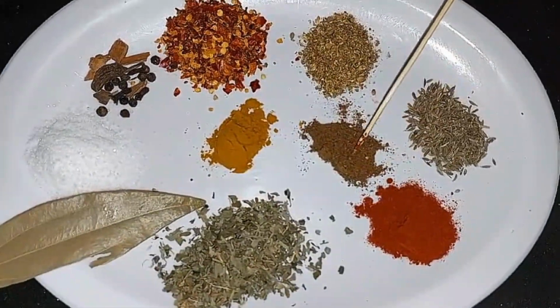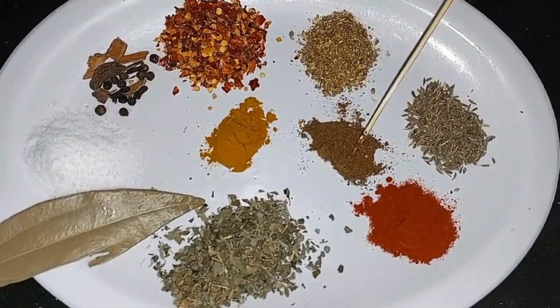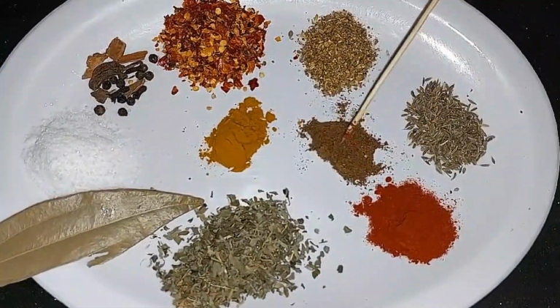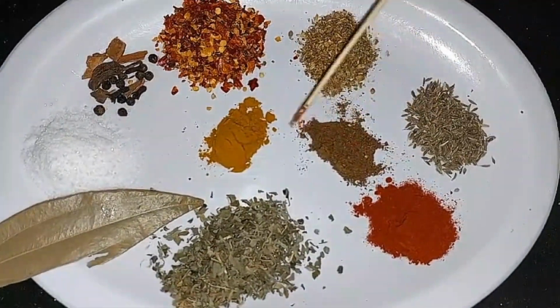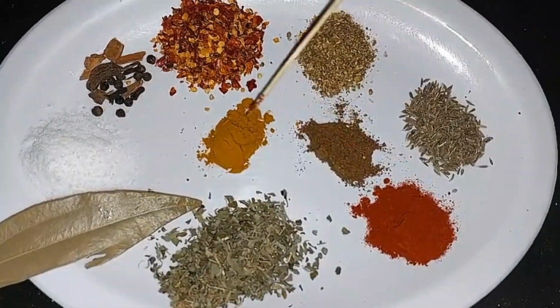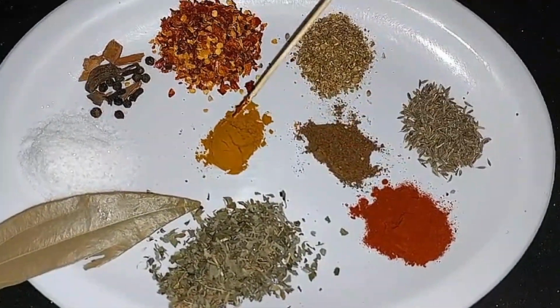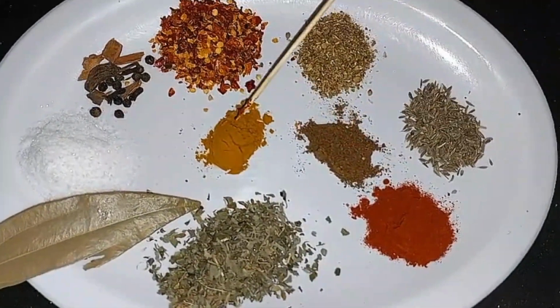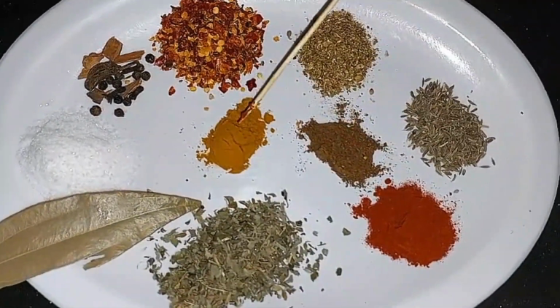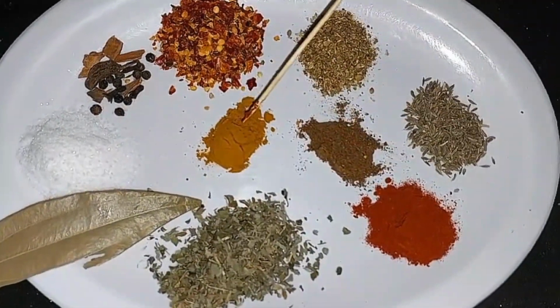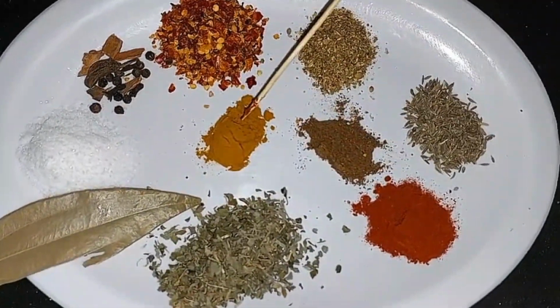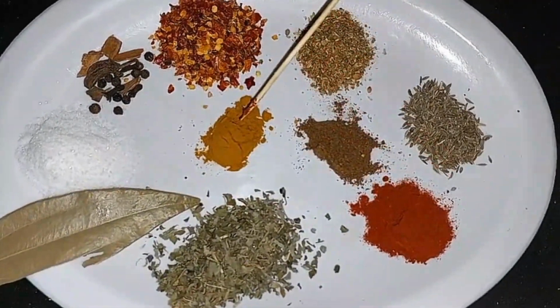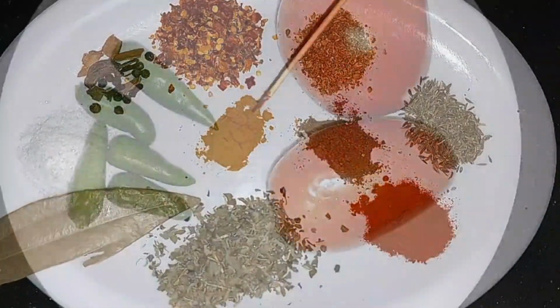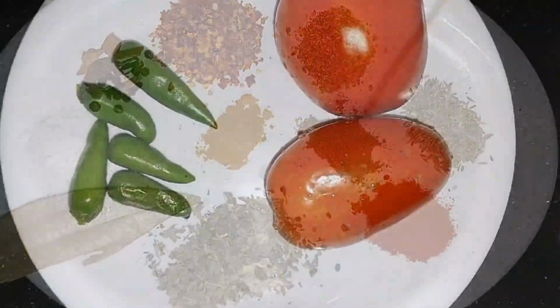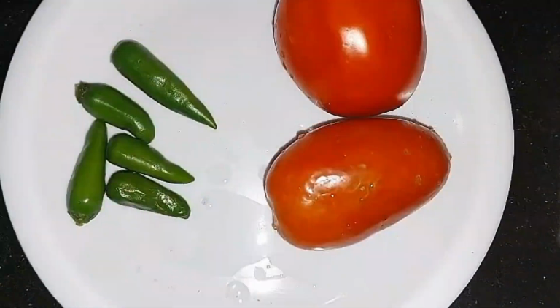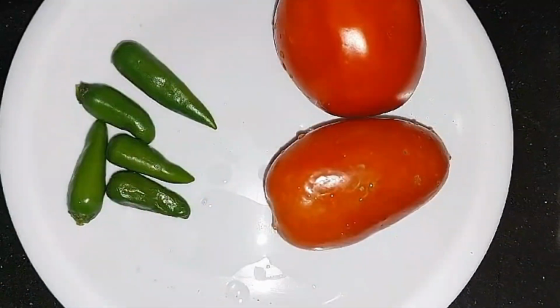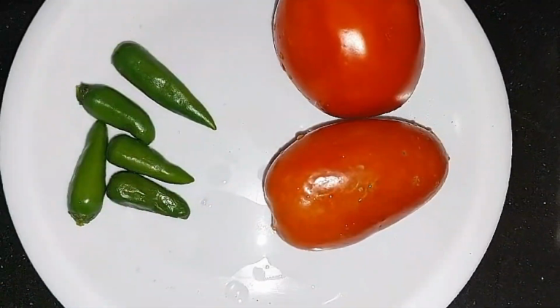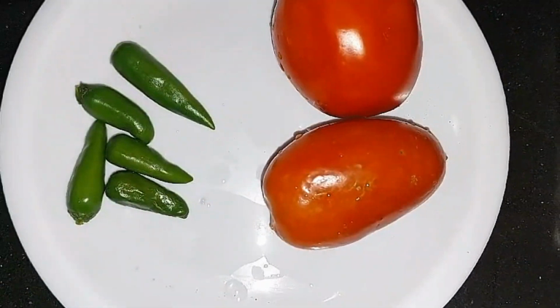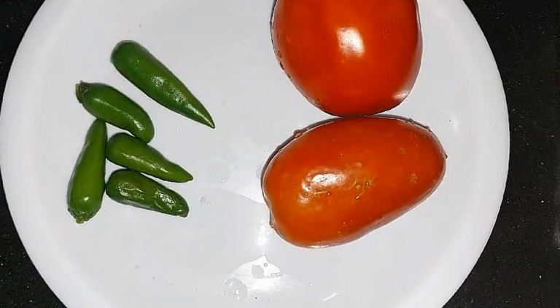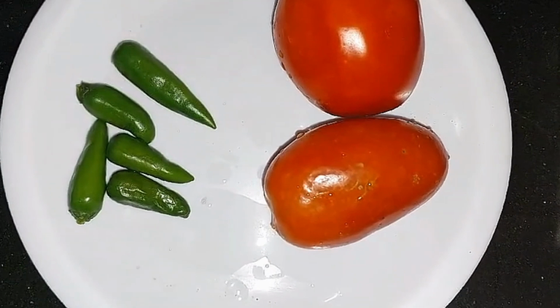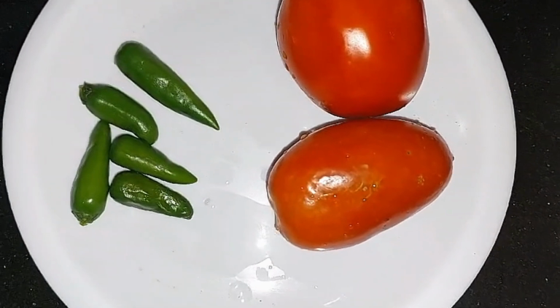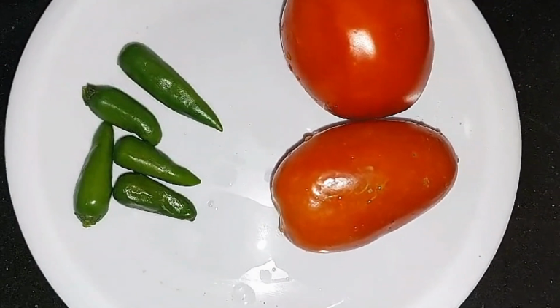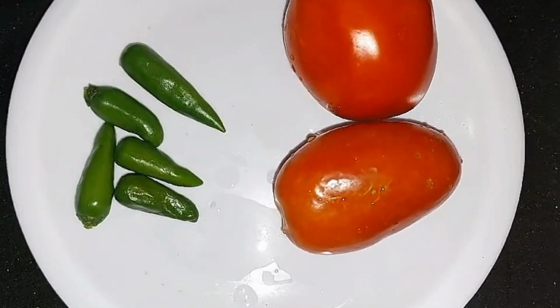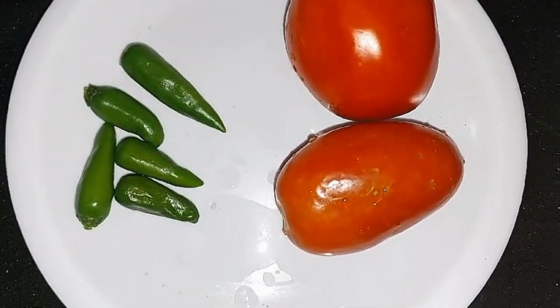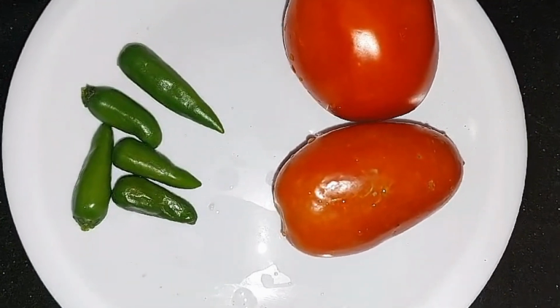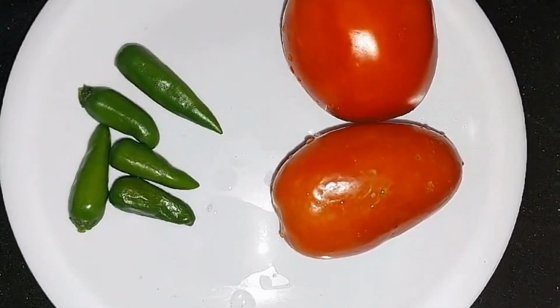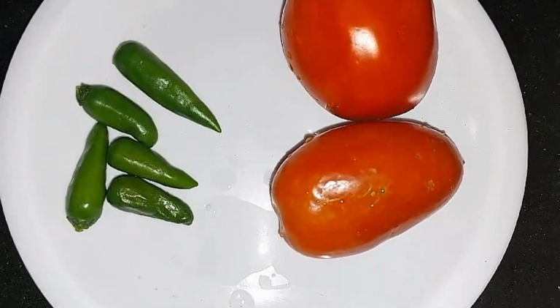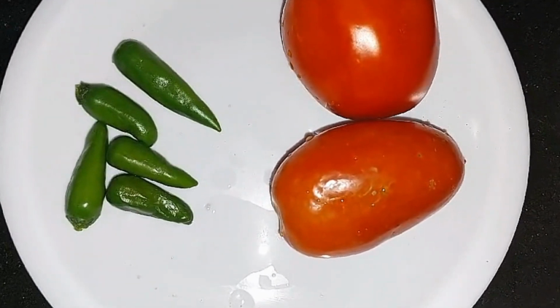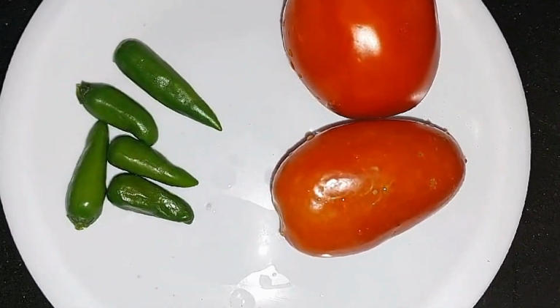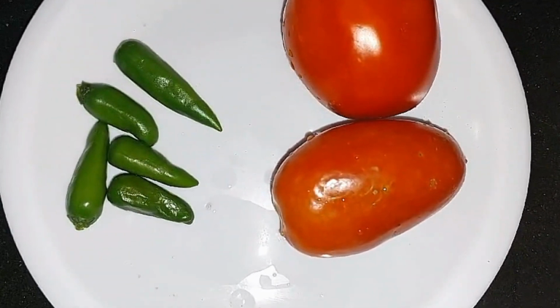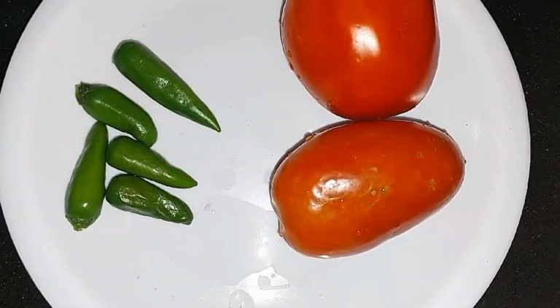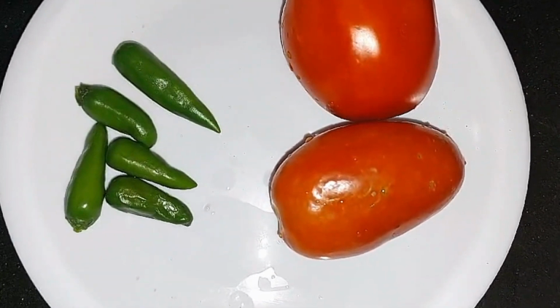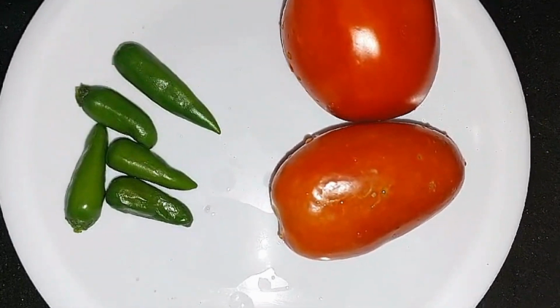1 teaspoon haldi. Now I have 2 tomatoes and 5 green chilies — I will make them into a puree.